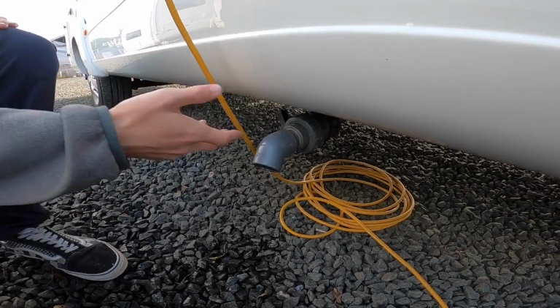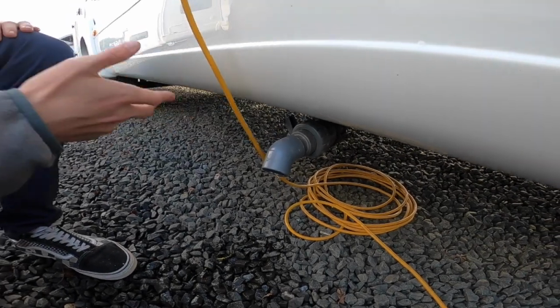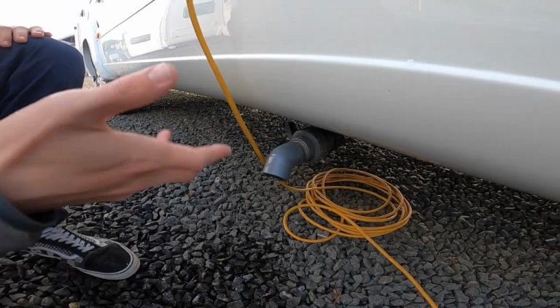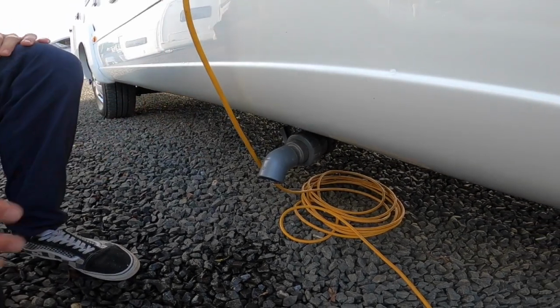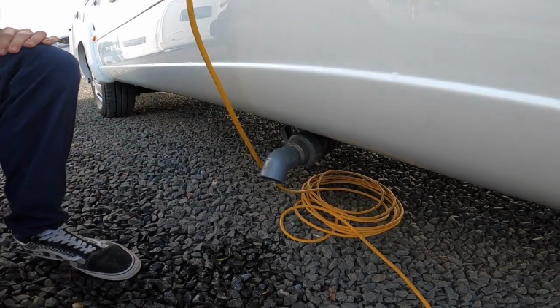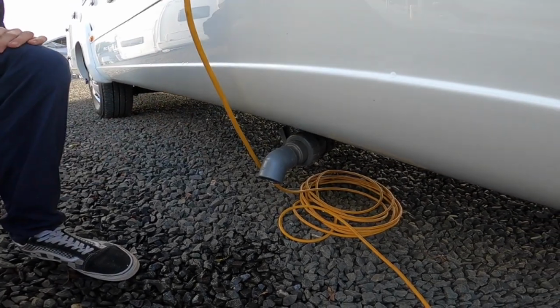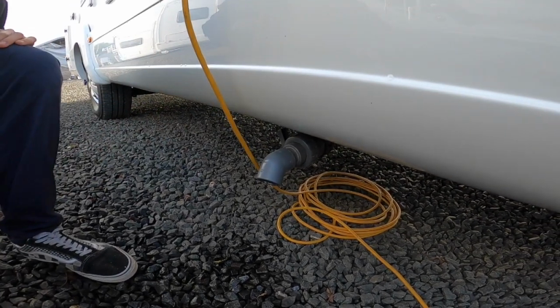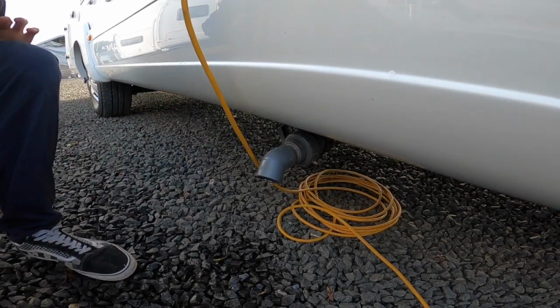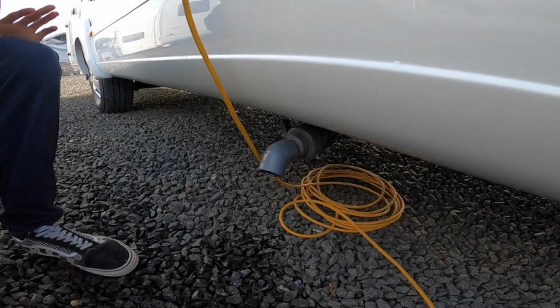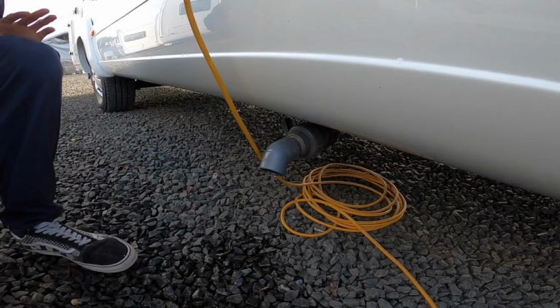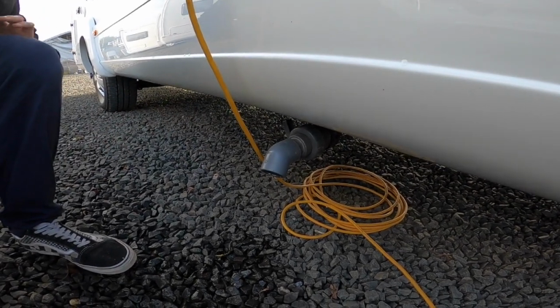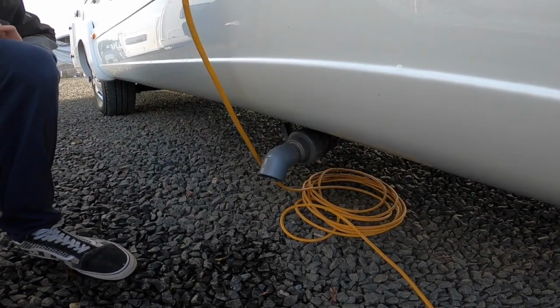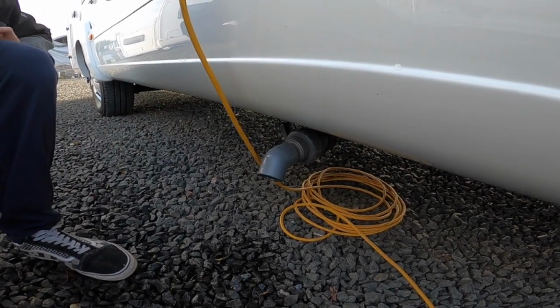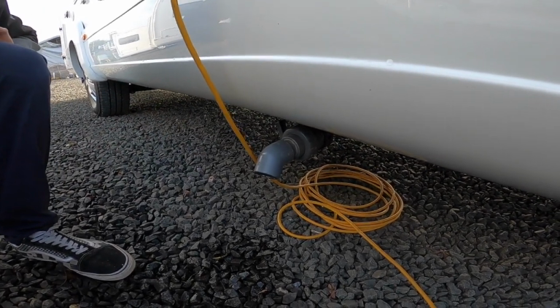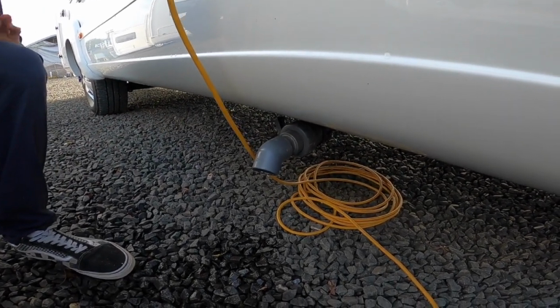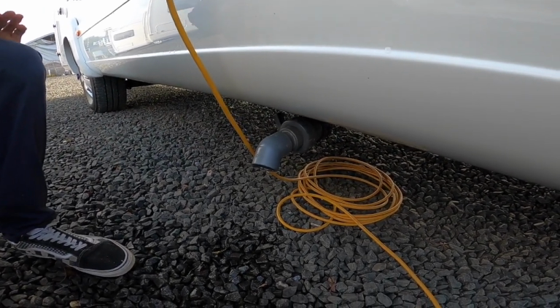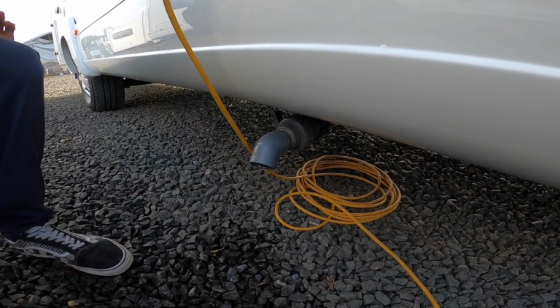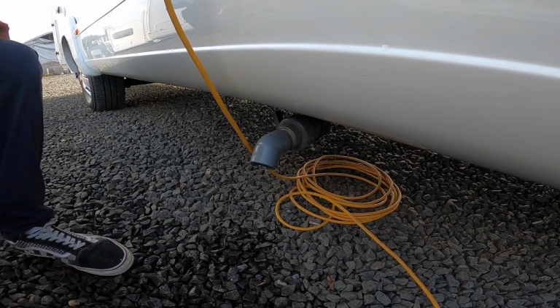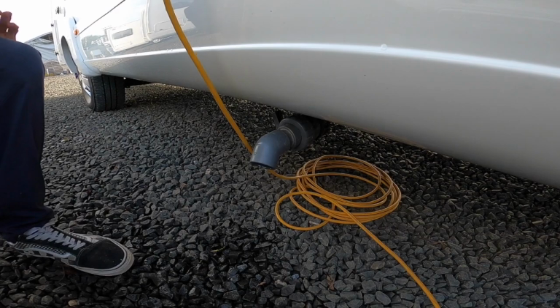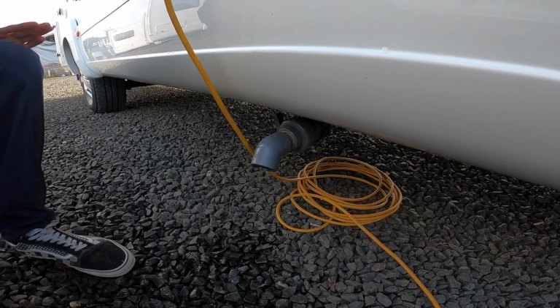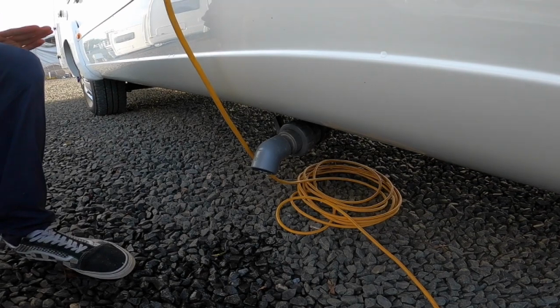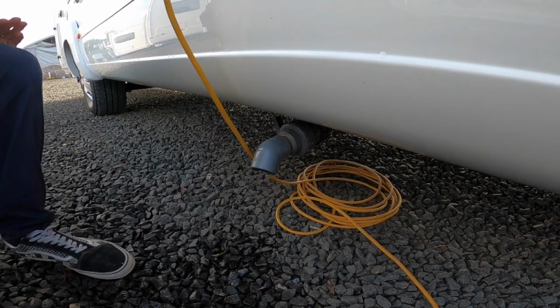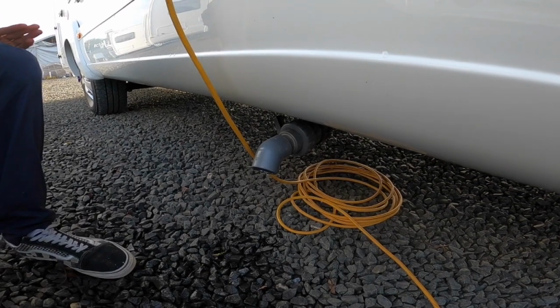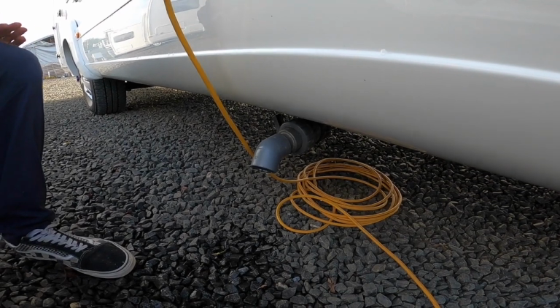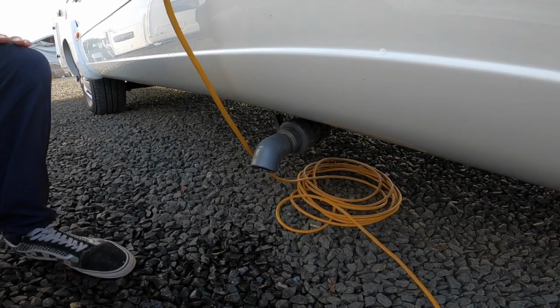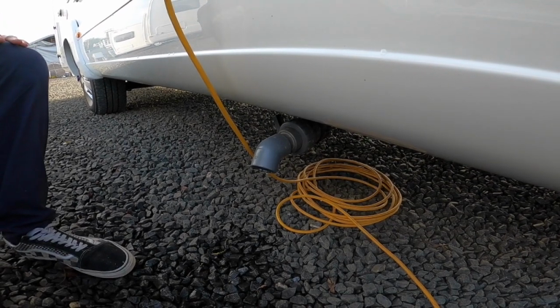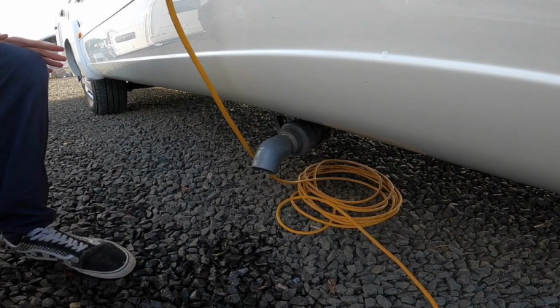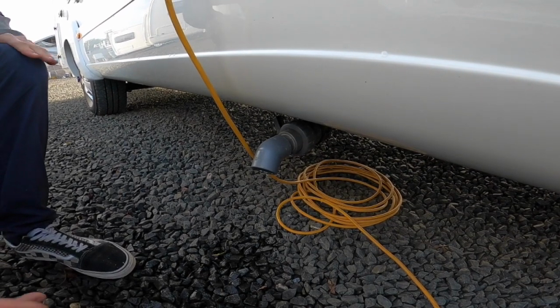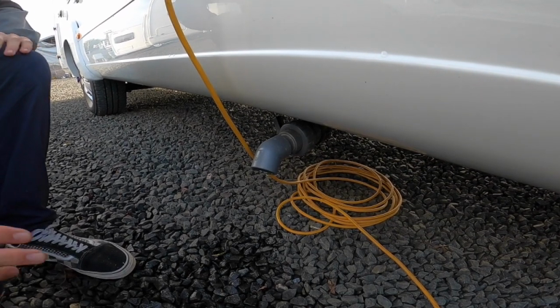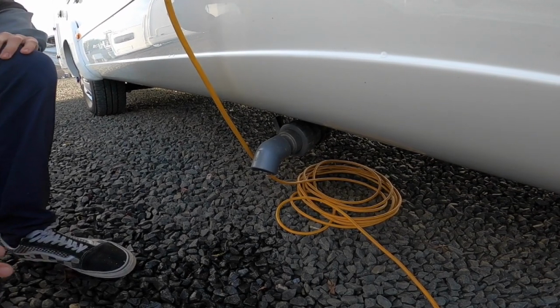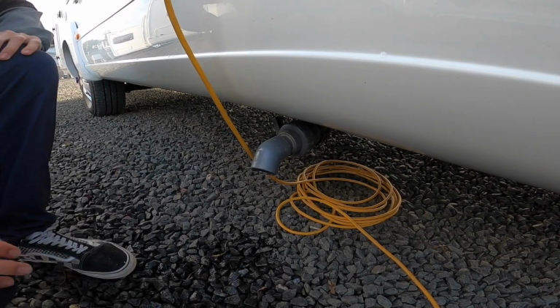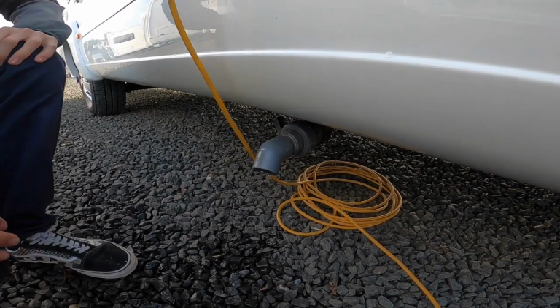Remember to drain it off in the winter to be safe with all your other water appliances, which I'll show you throughout the handover.